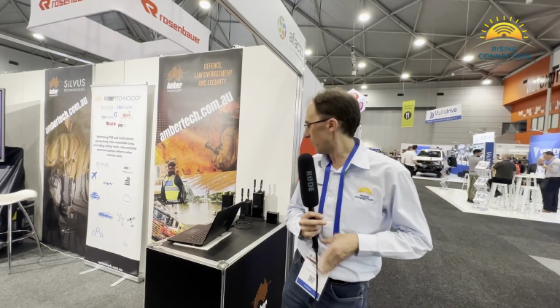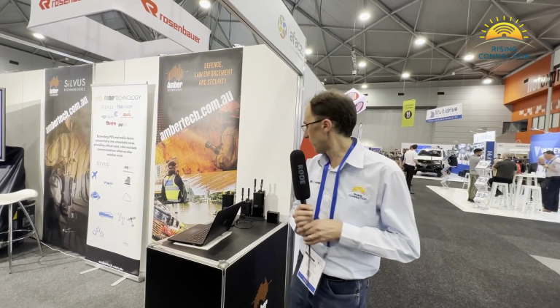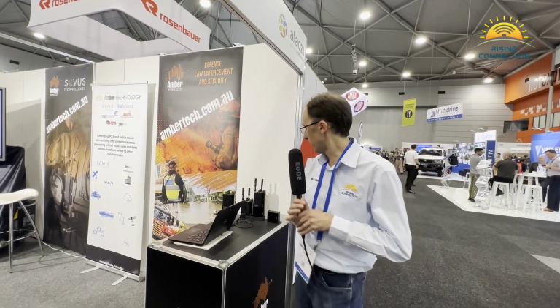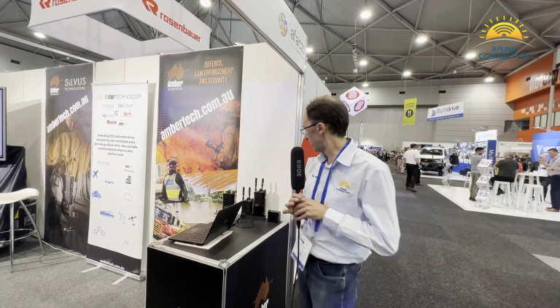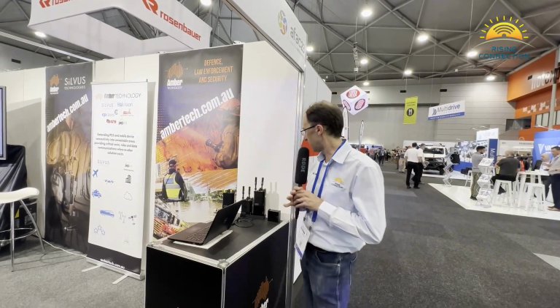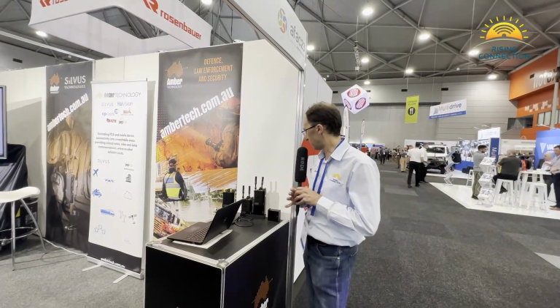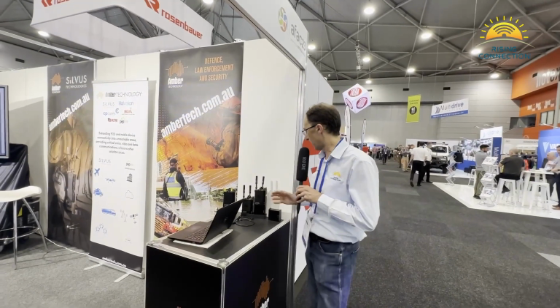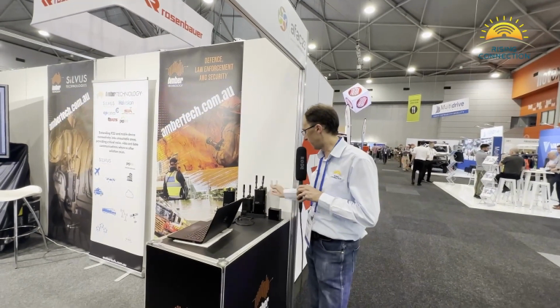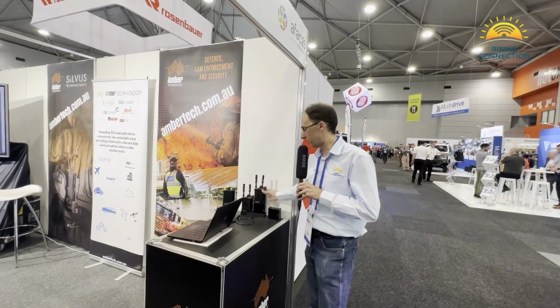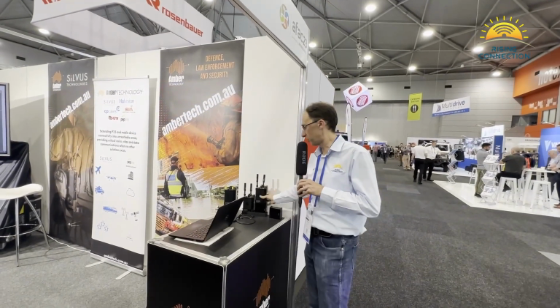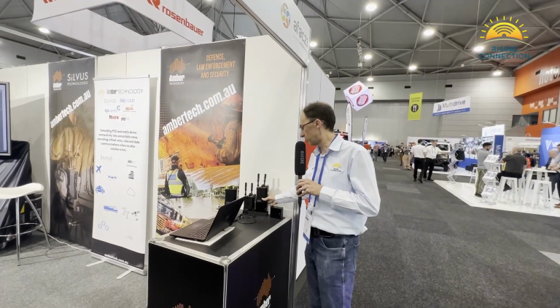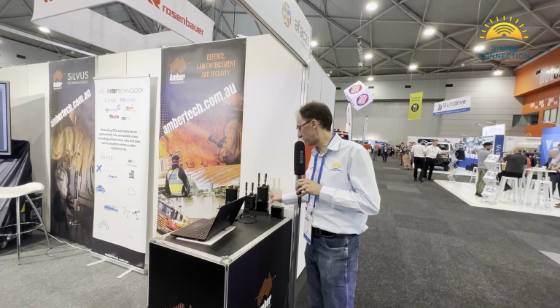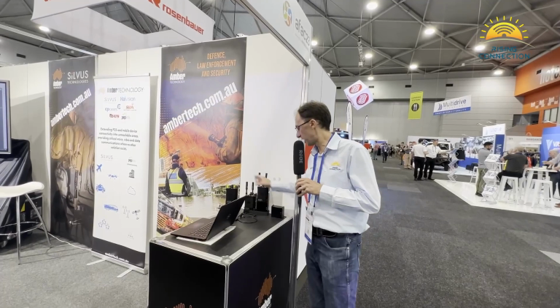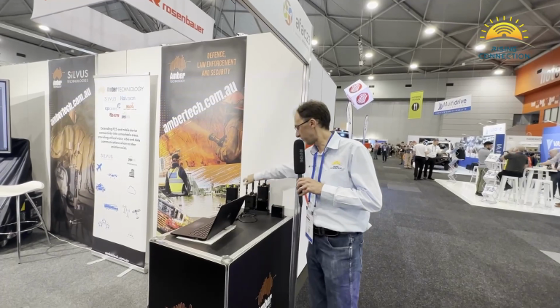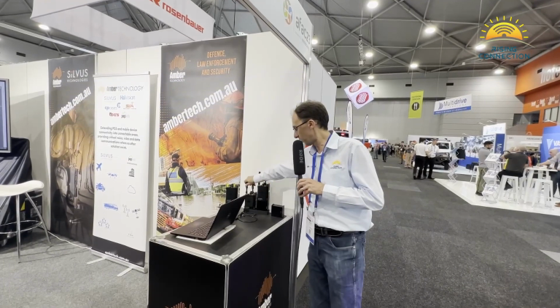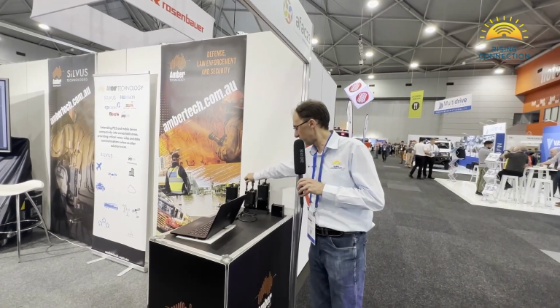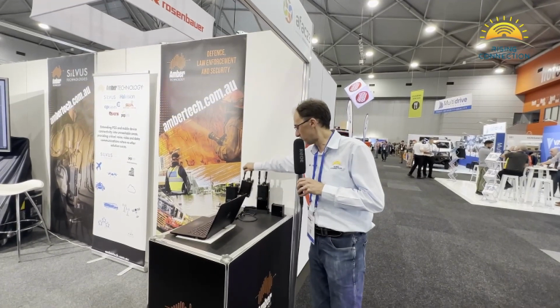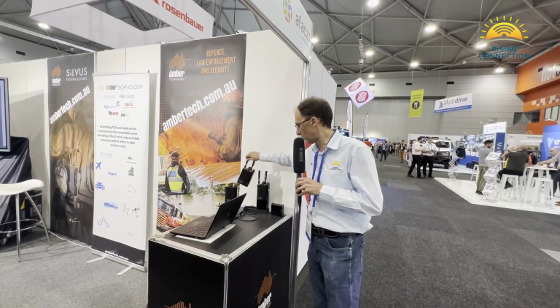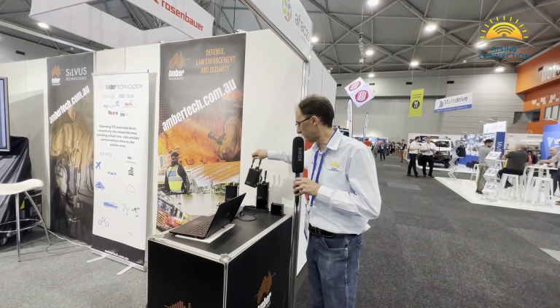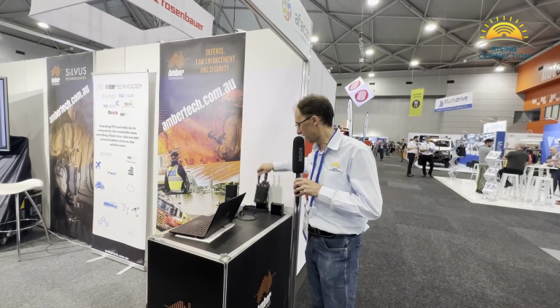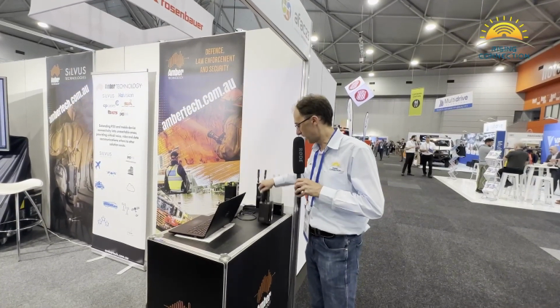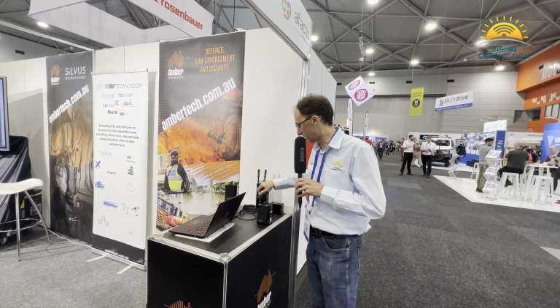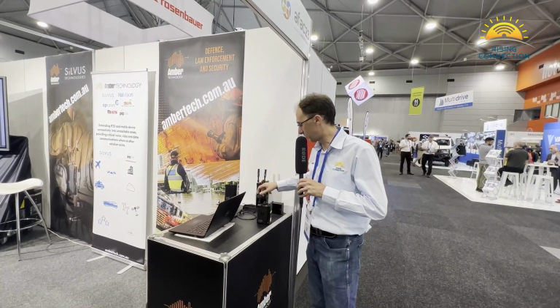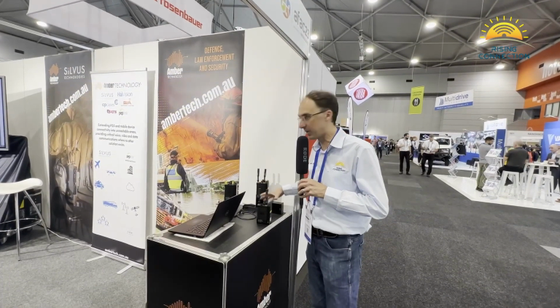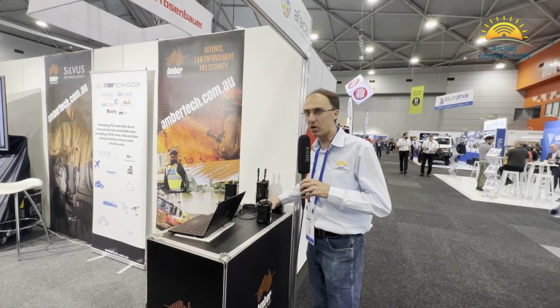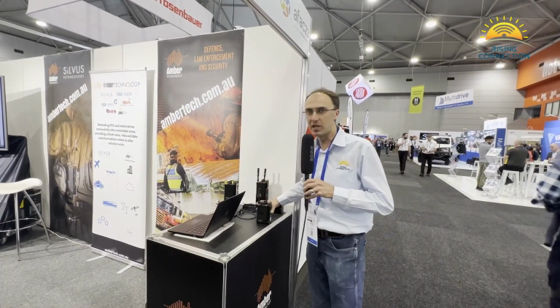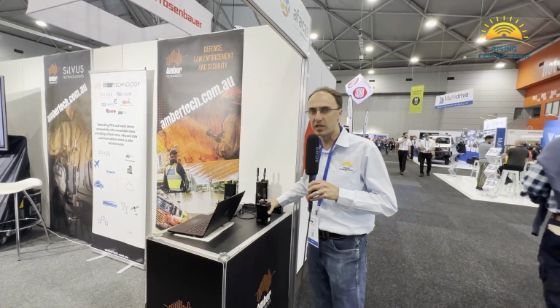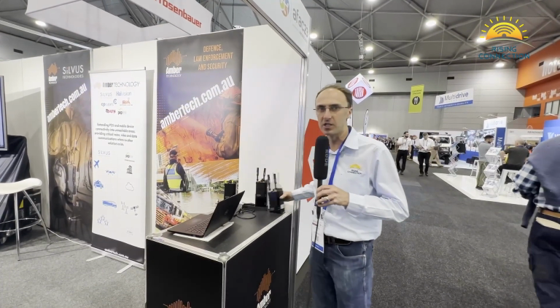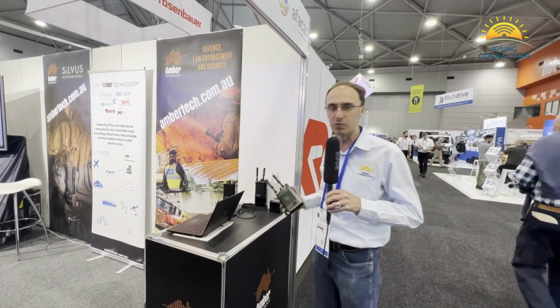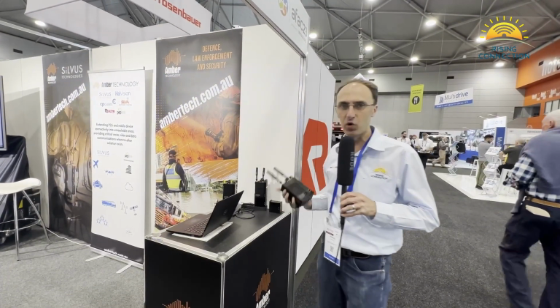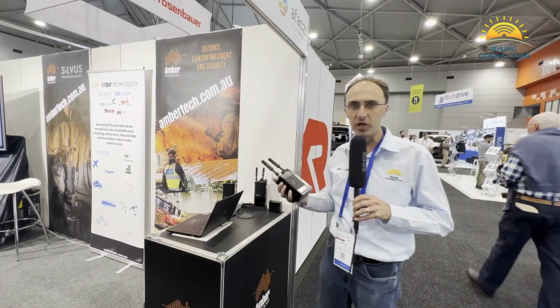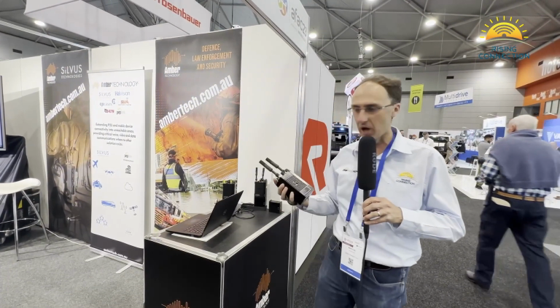If I grab one of these radios we have here — we've just put them on charge — I'll grab the smaller one. As you can see, I'm grabbing it by its antennas. It's pretty tough.